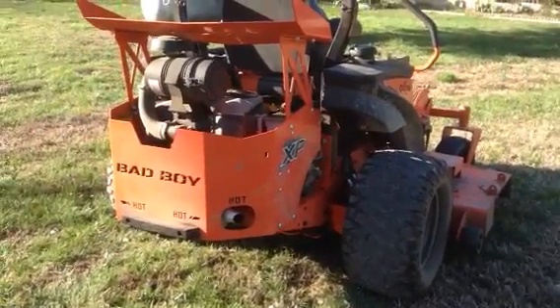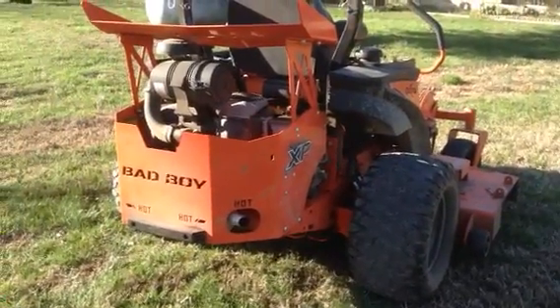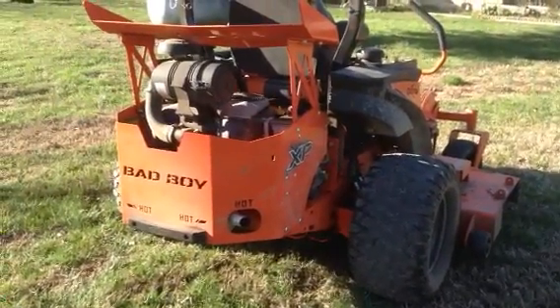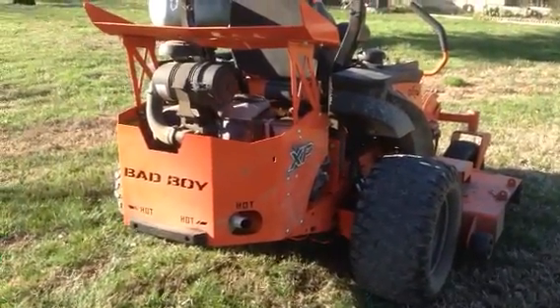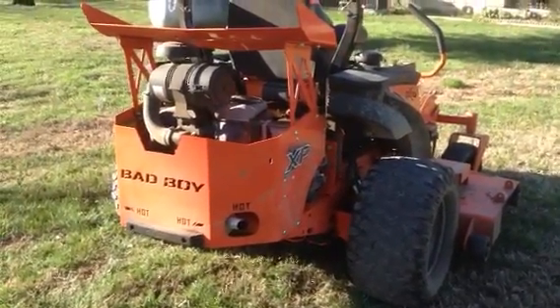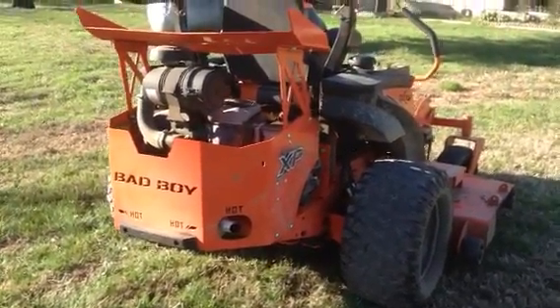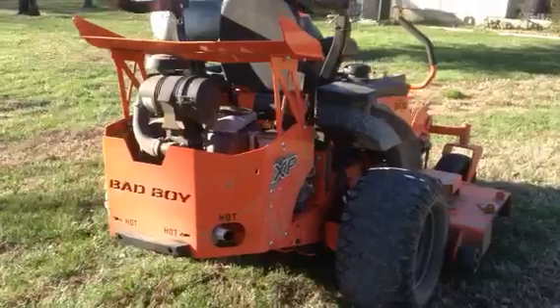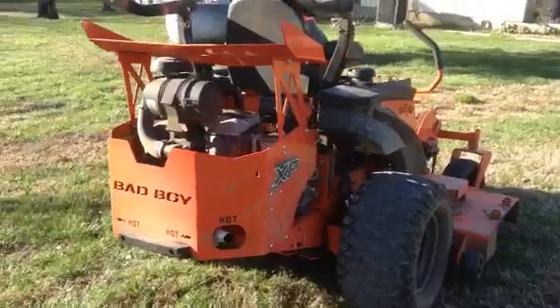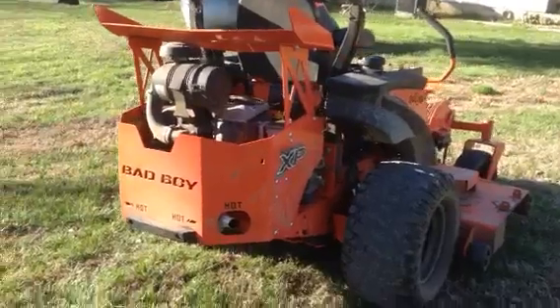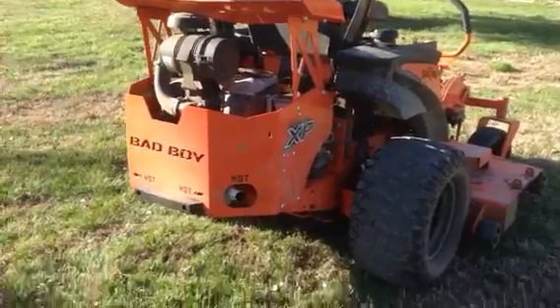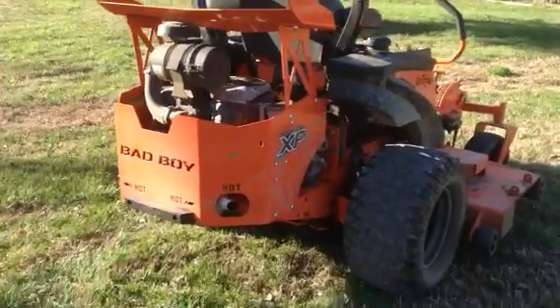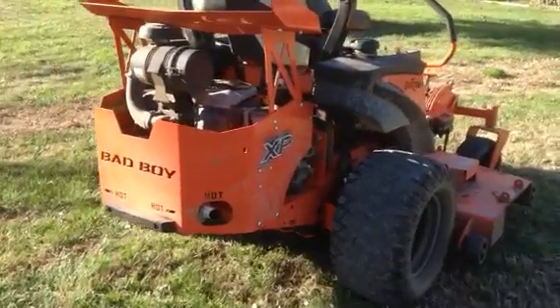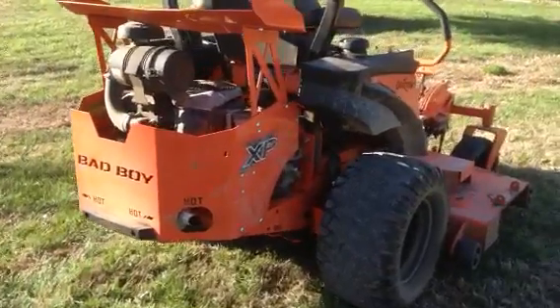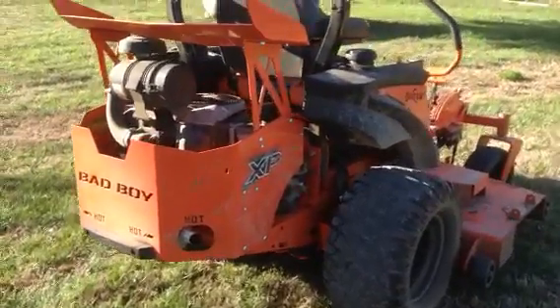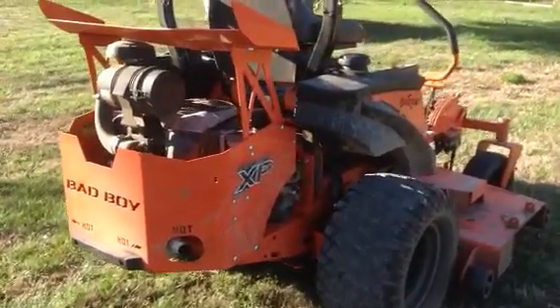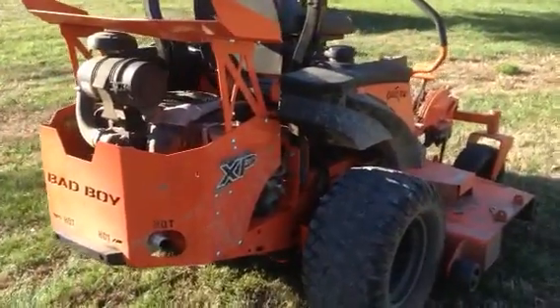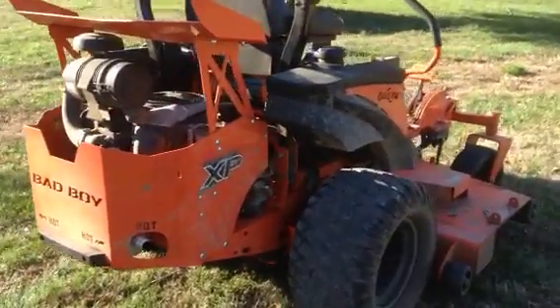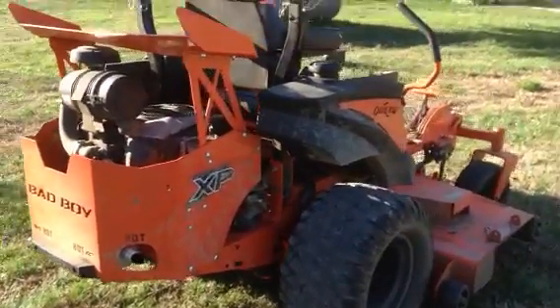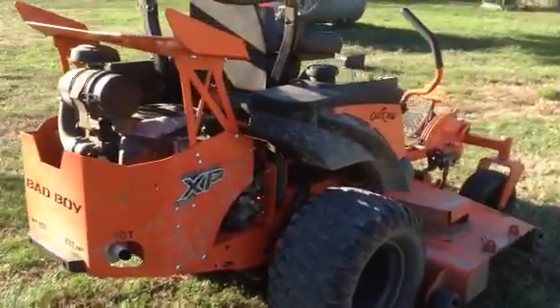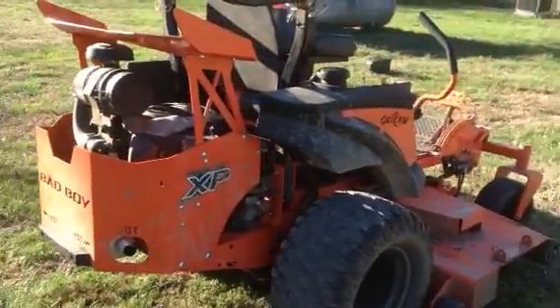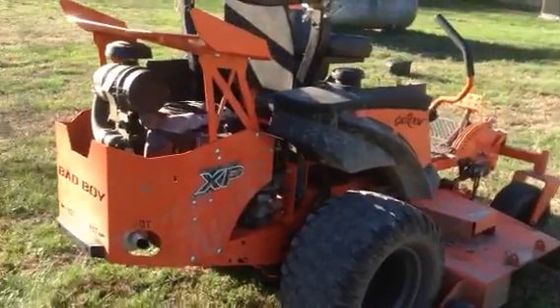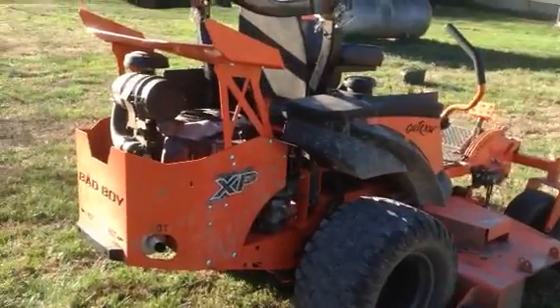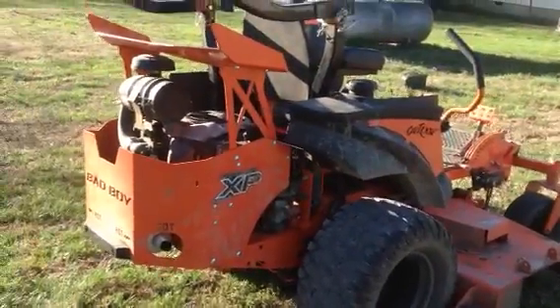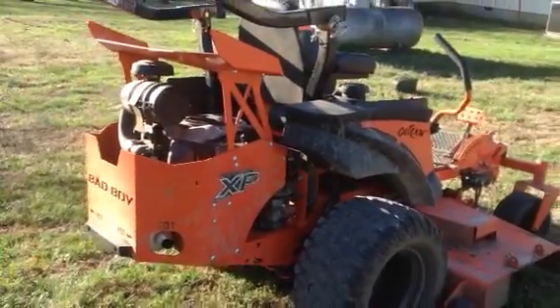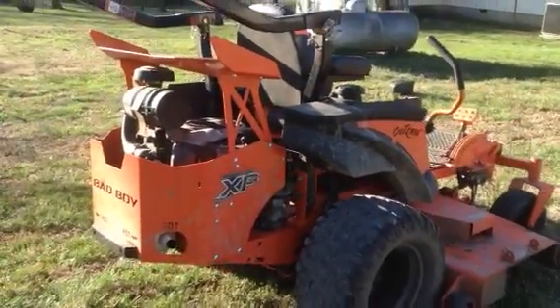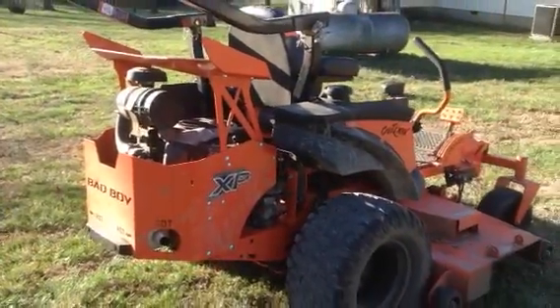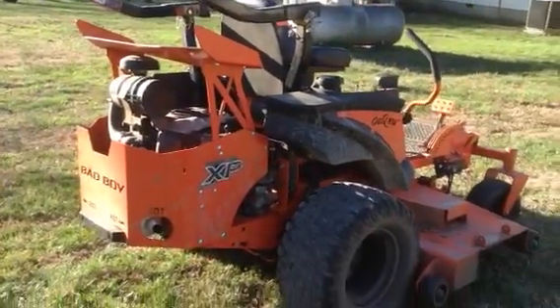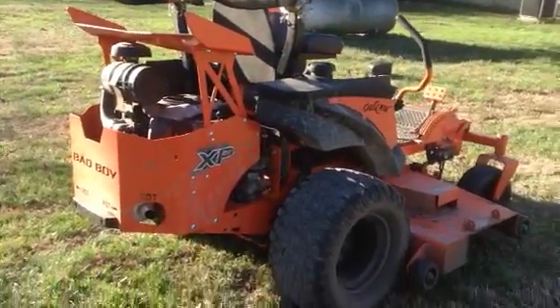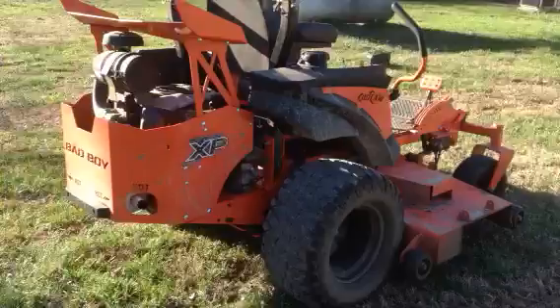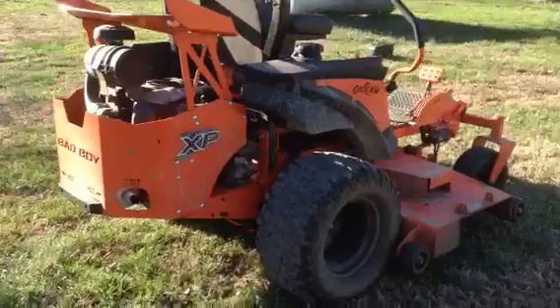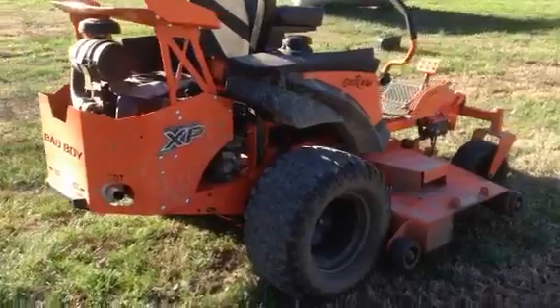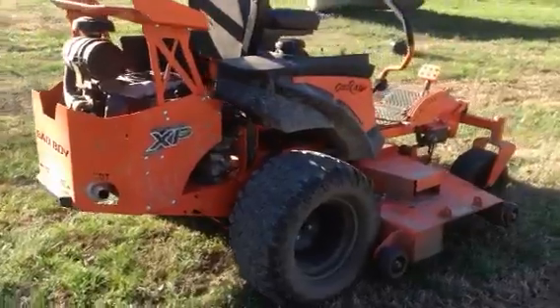Since I've had it I've put about 250 hours on it and I've had excellent service out of it so far.